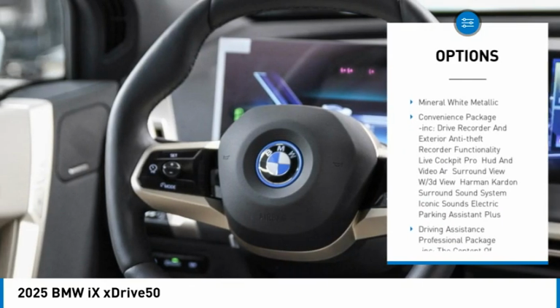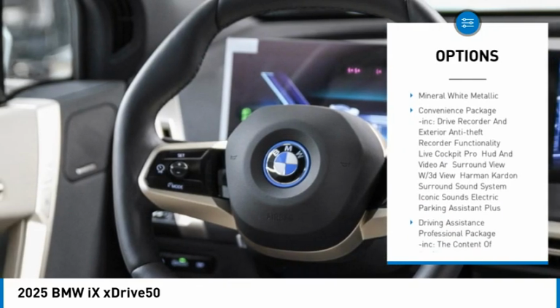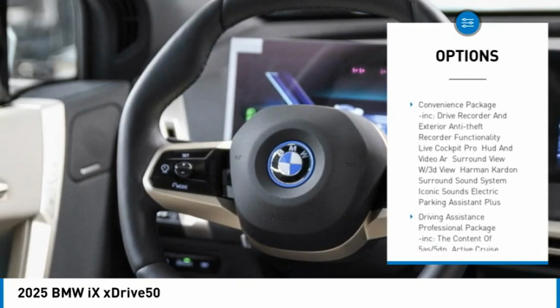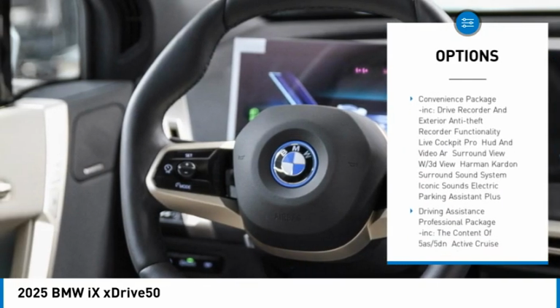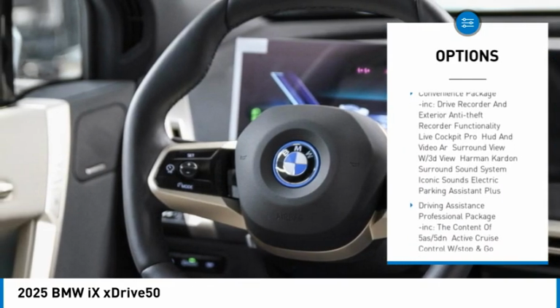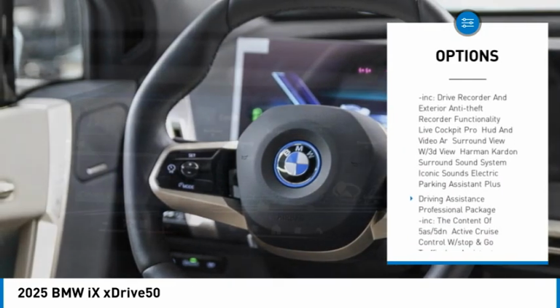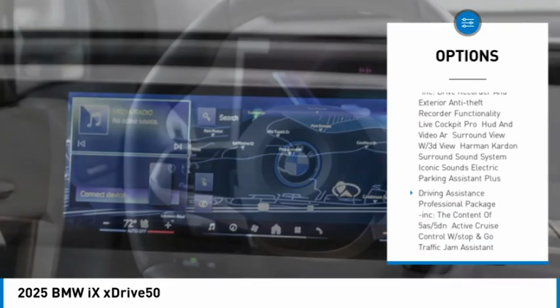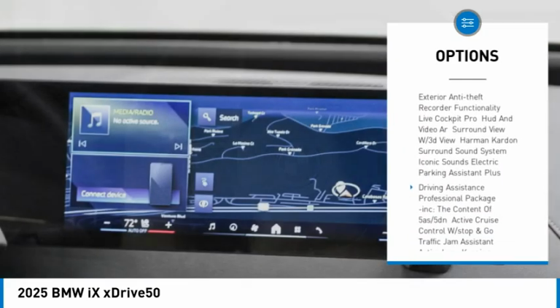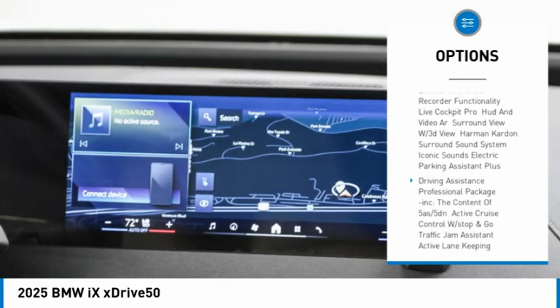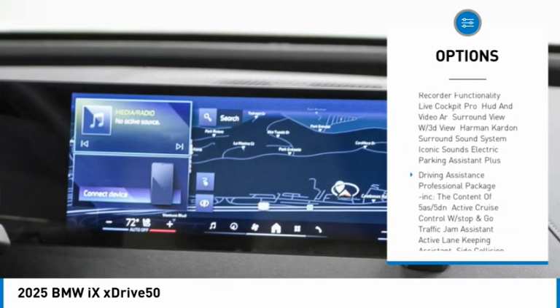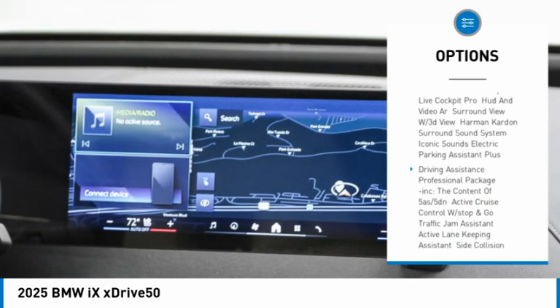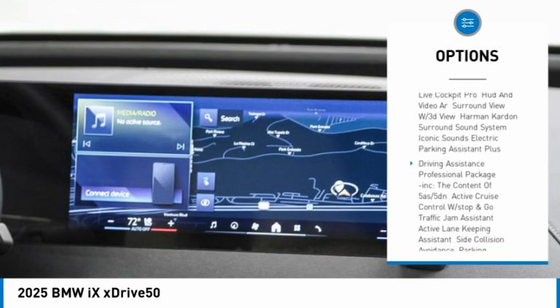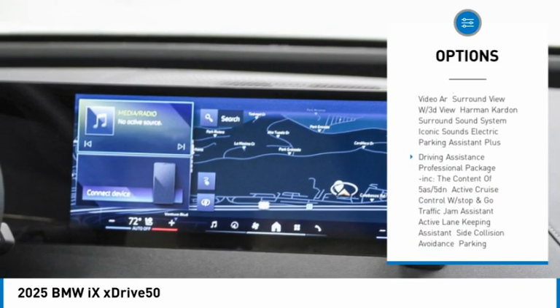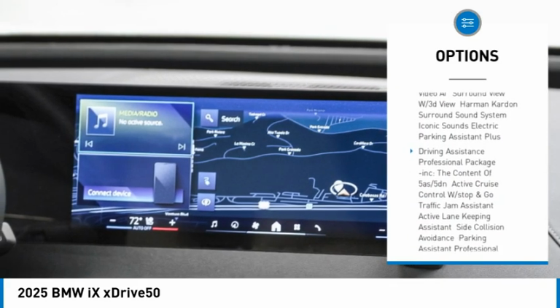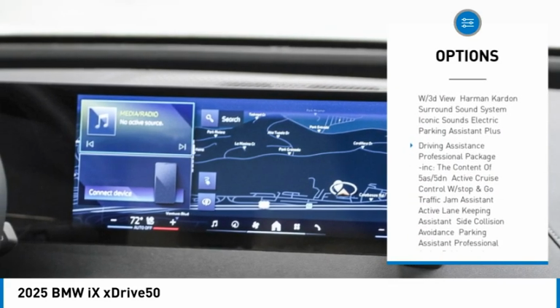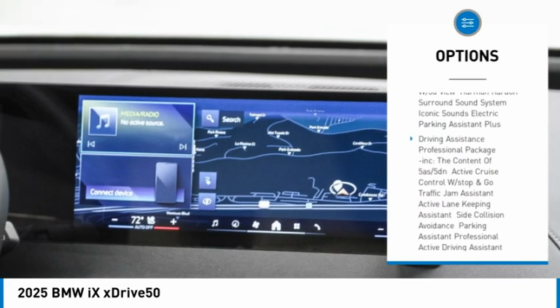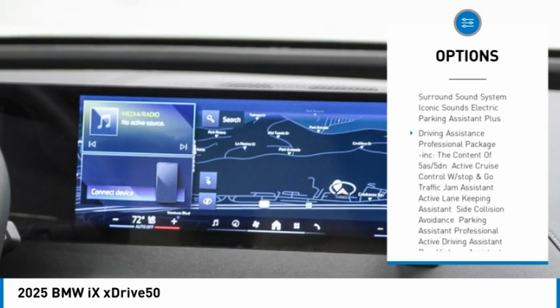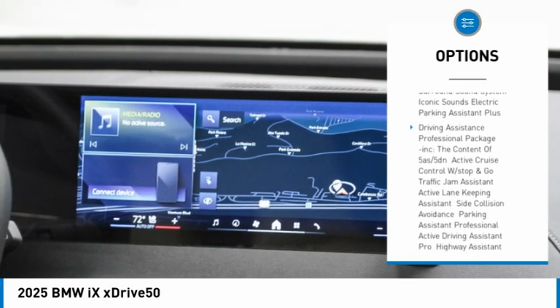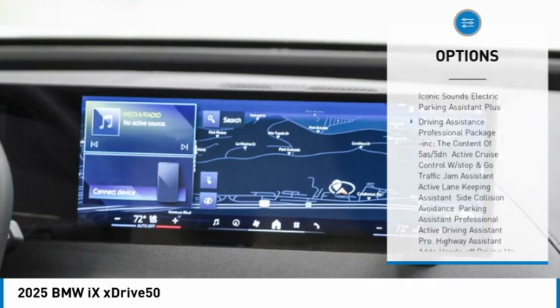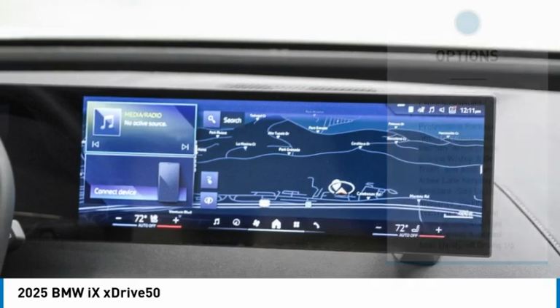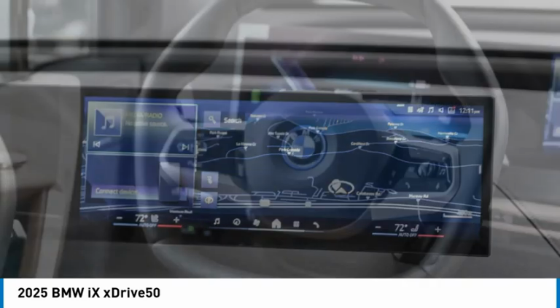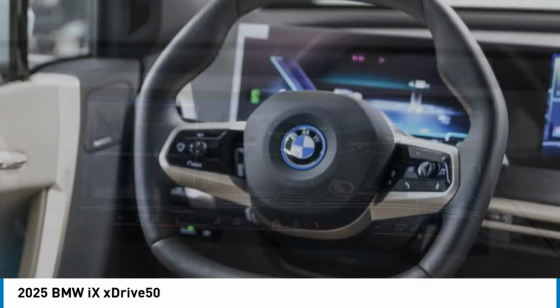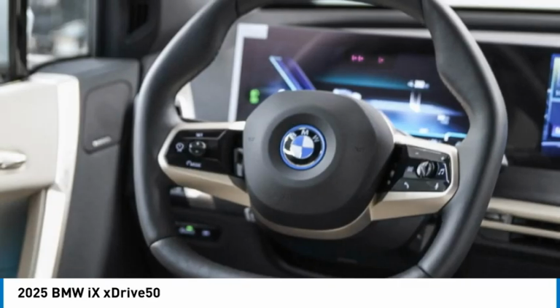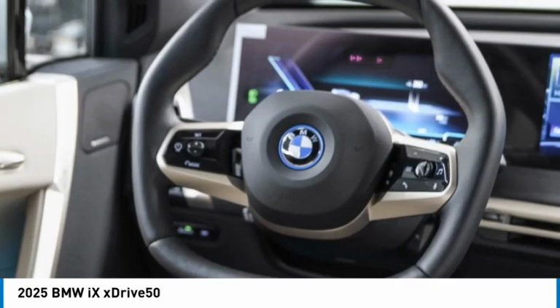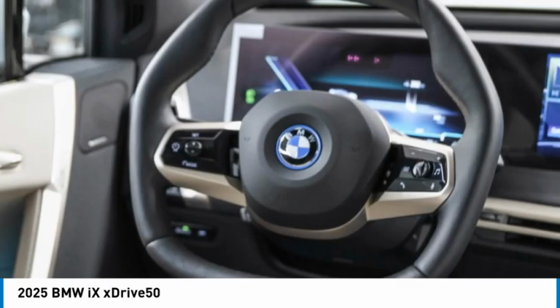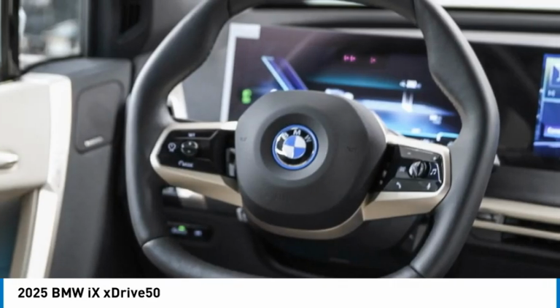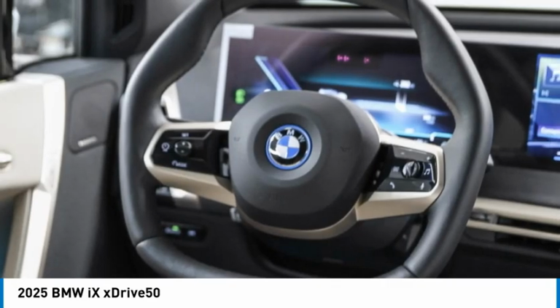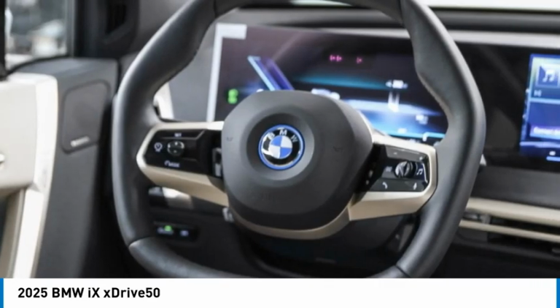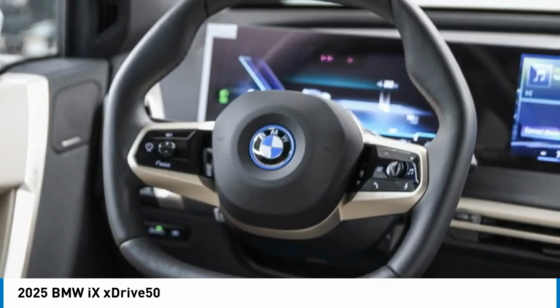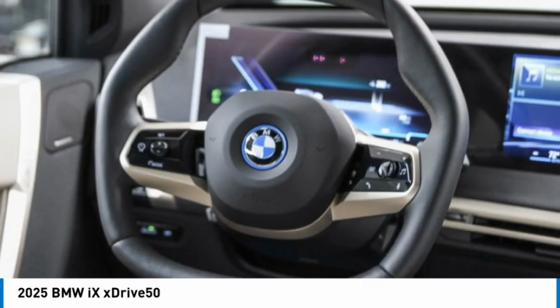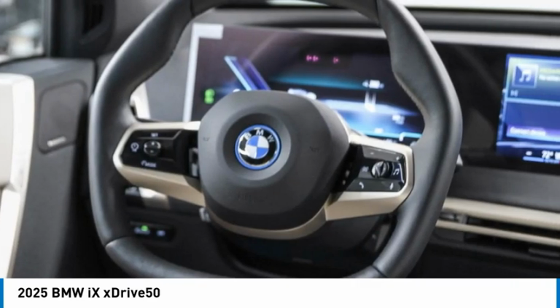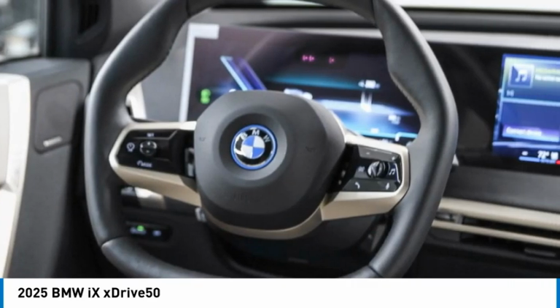Heated mirrors, aluminum wheels, rear spoiler, remote engine start, power lift gate, brake assist.